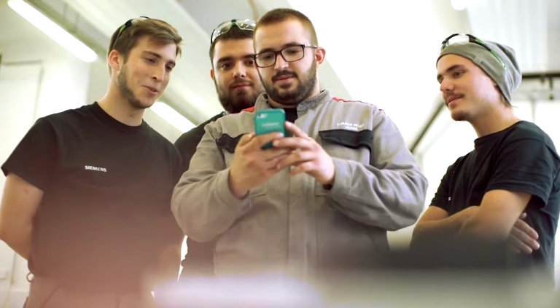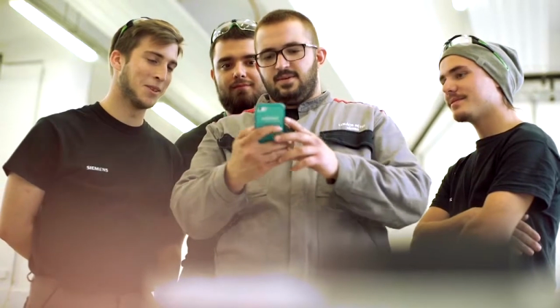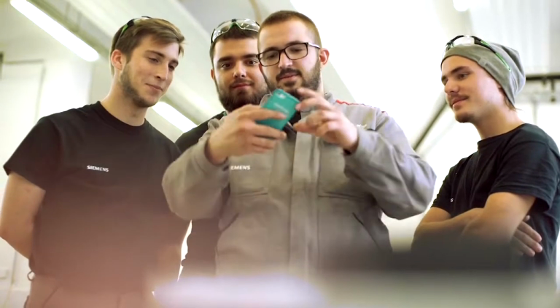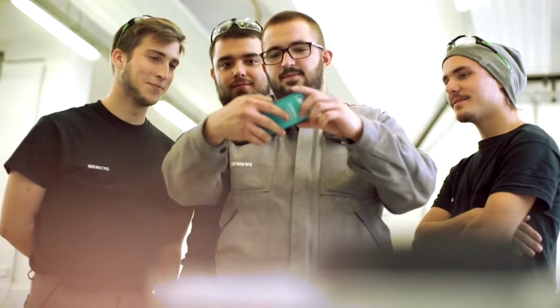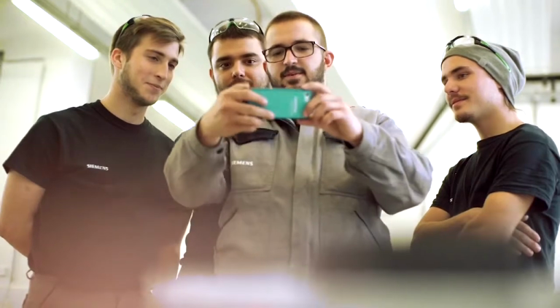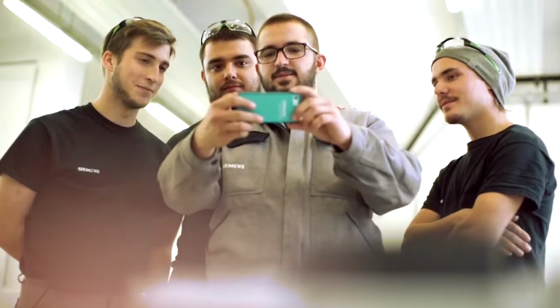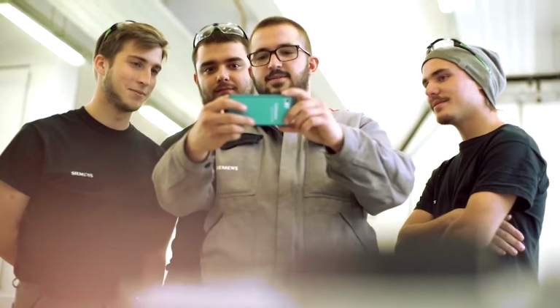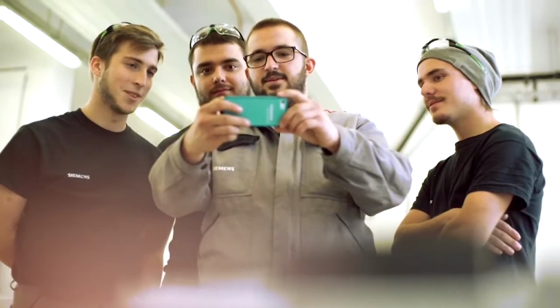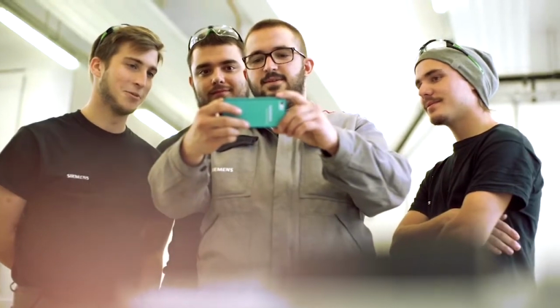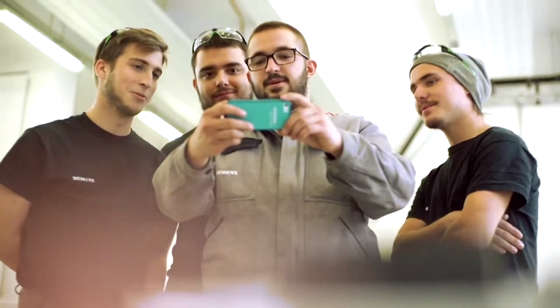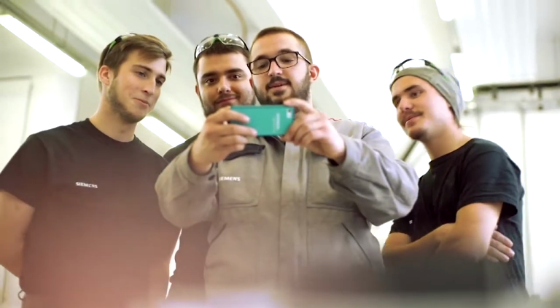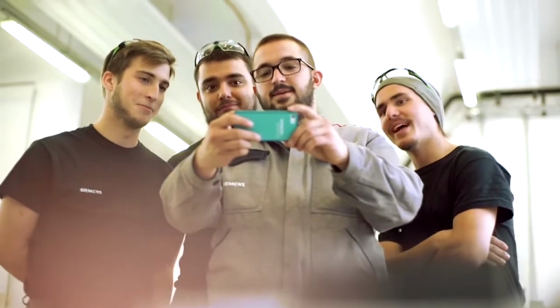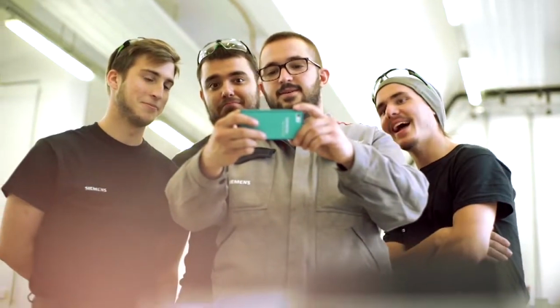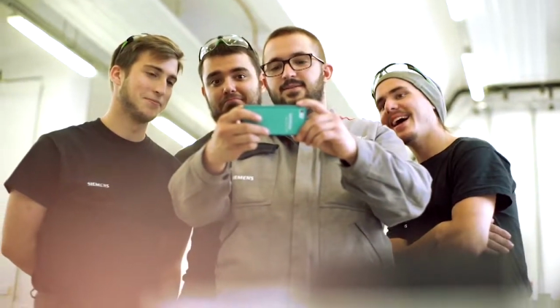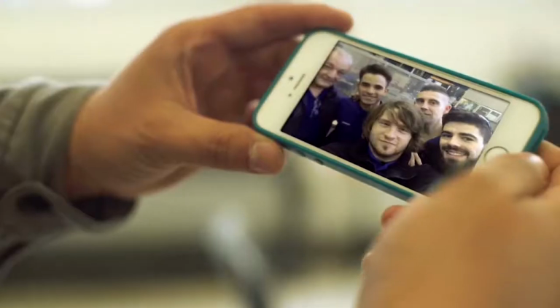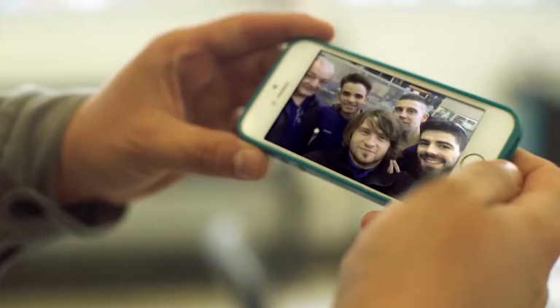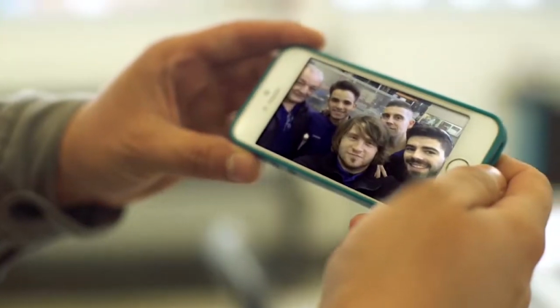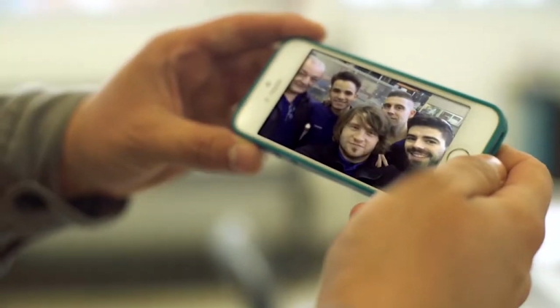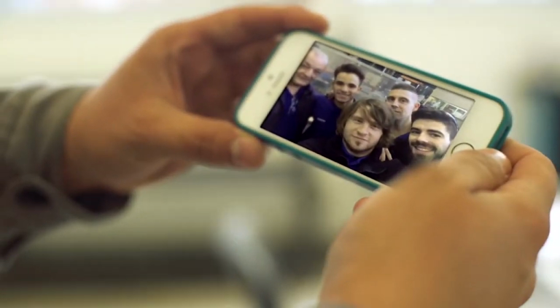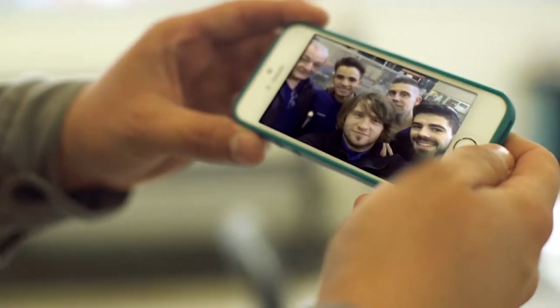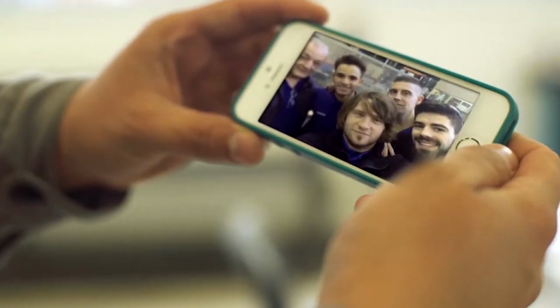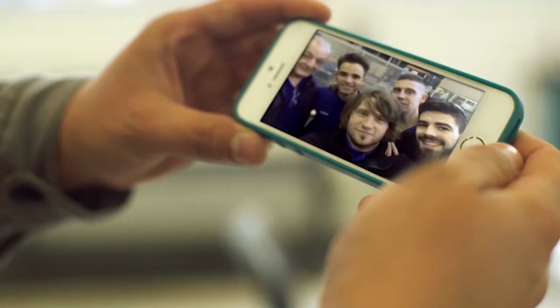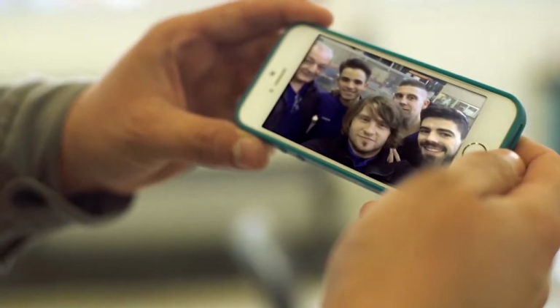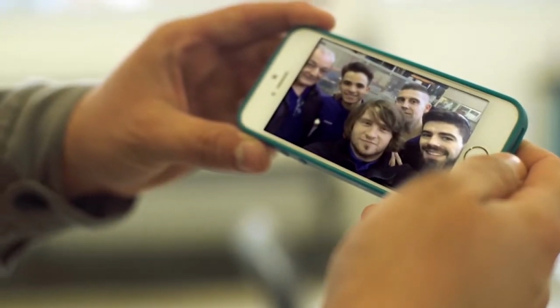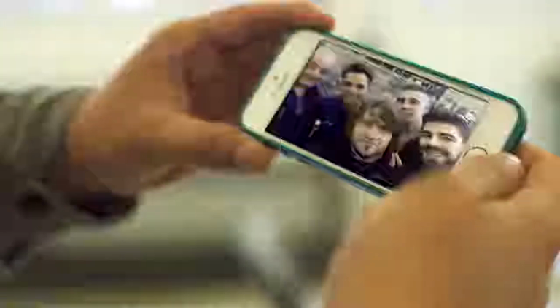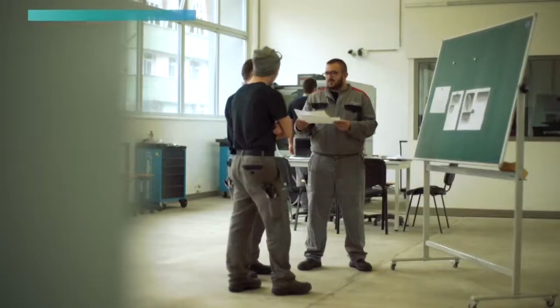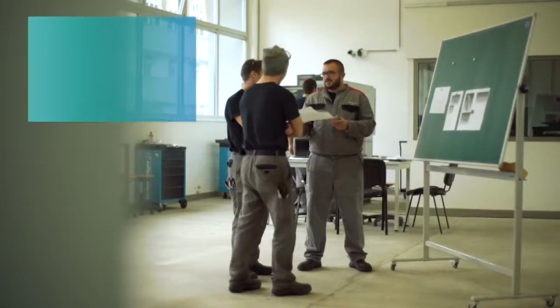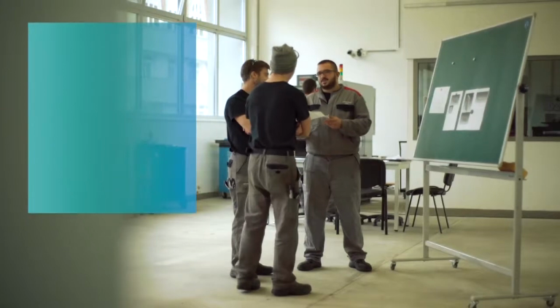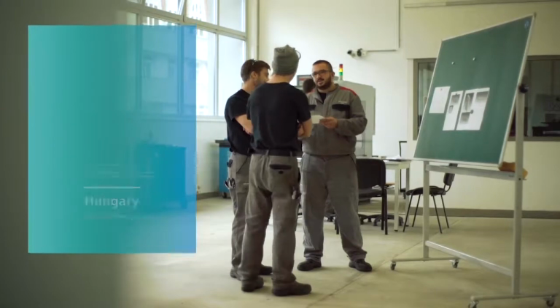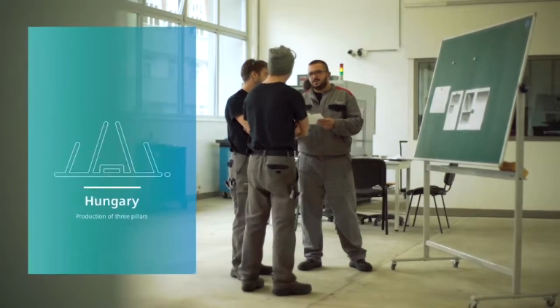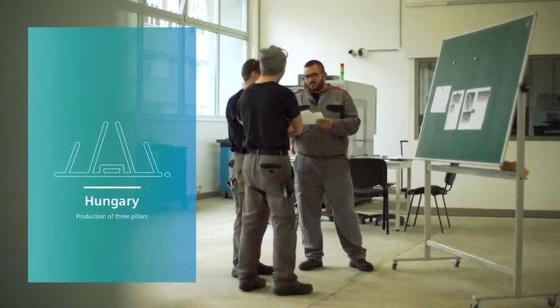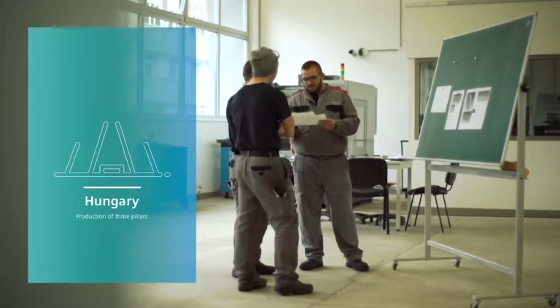Next up, Budapest. Here our apprentices construct and mill the pillars for the Atomium model.